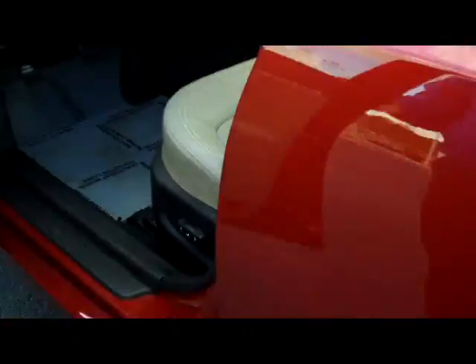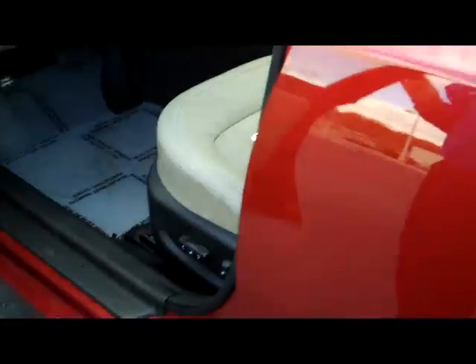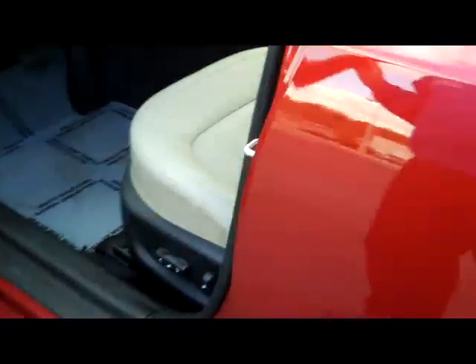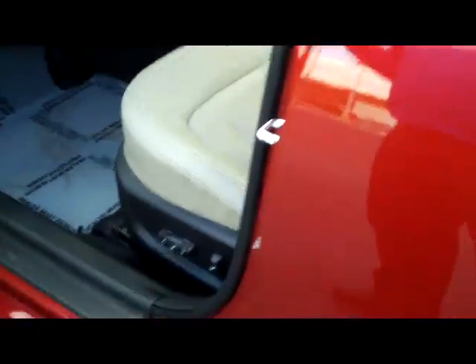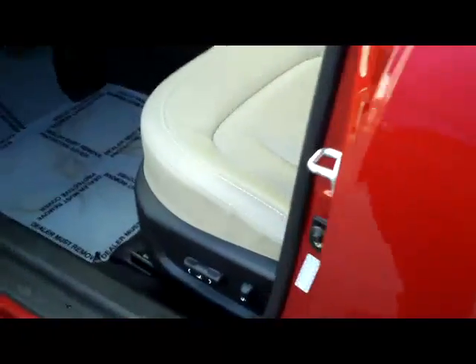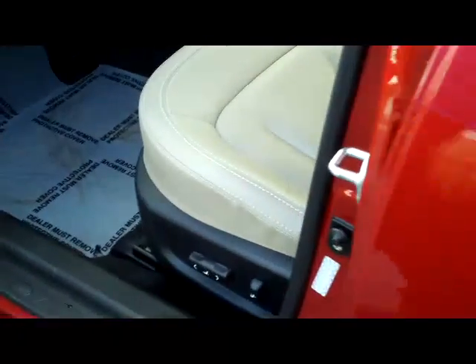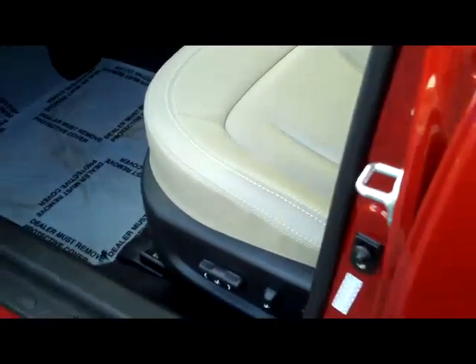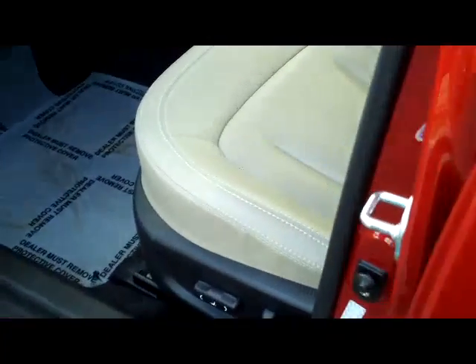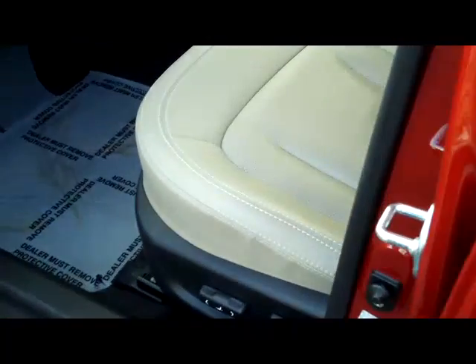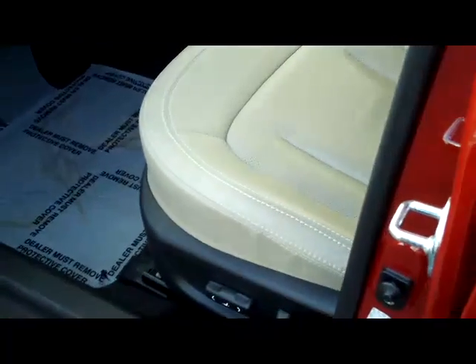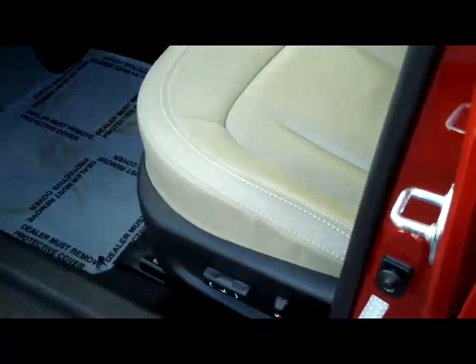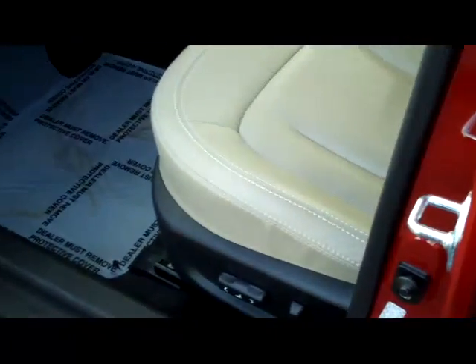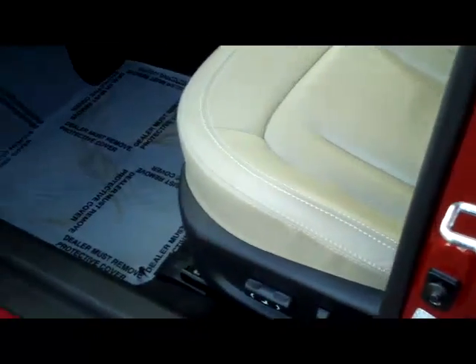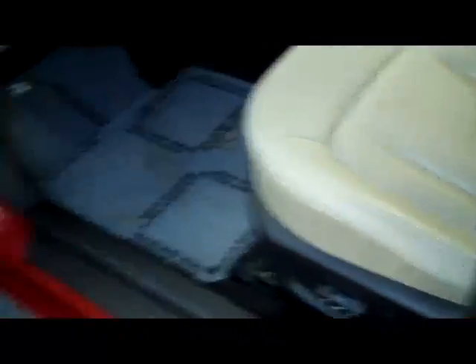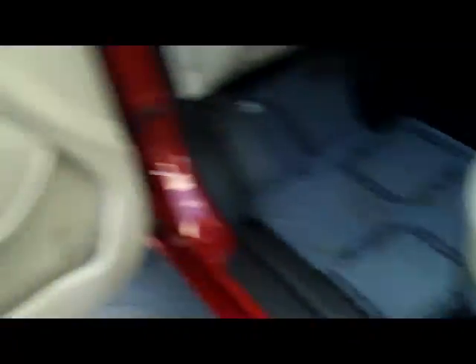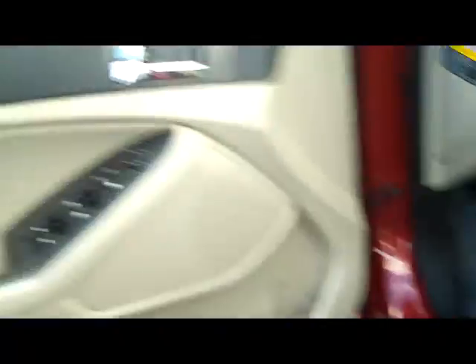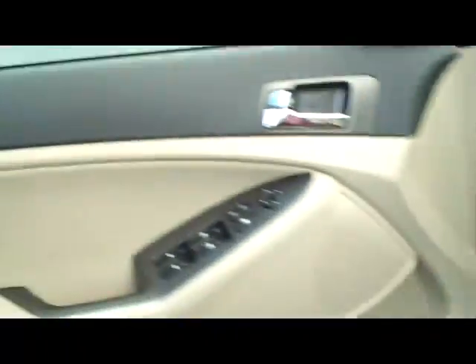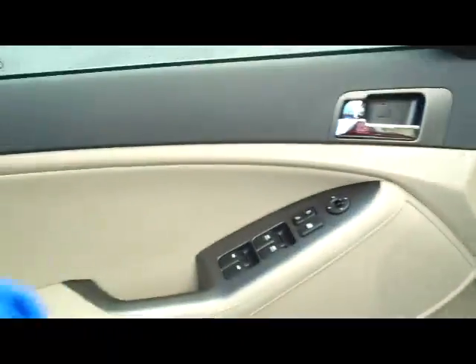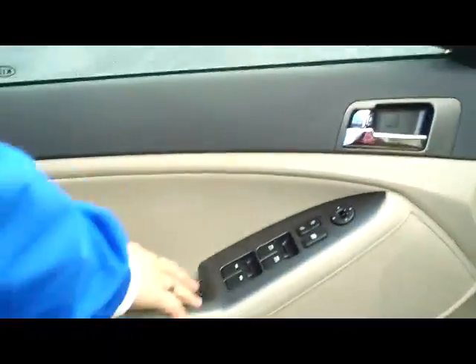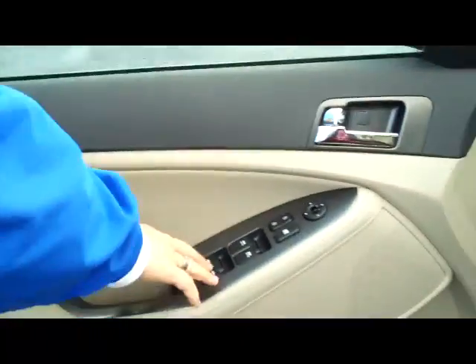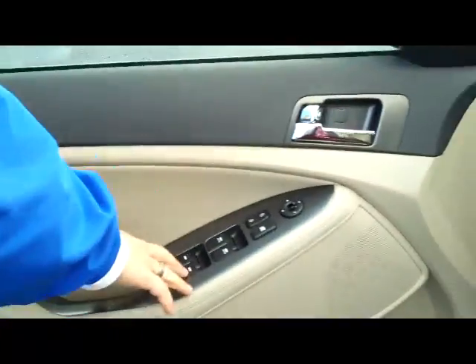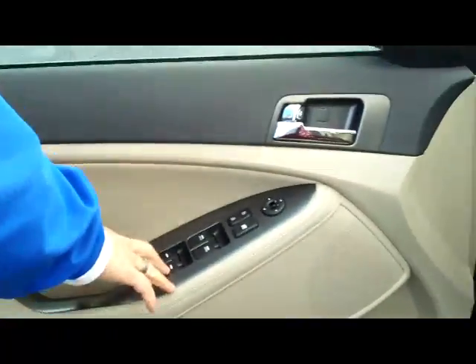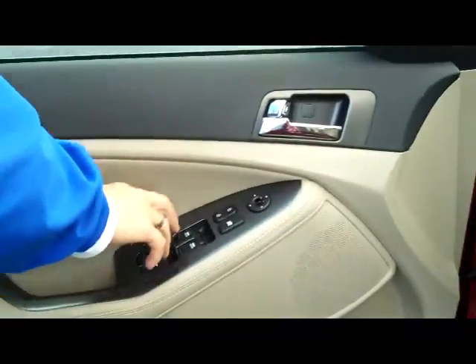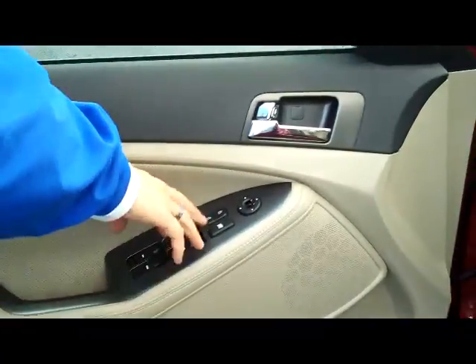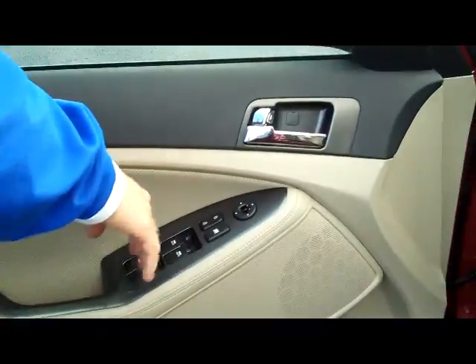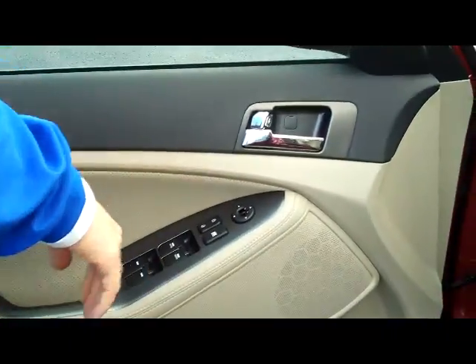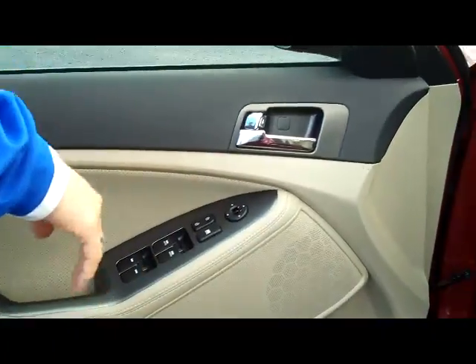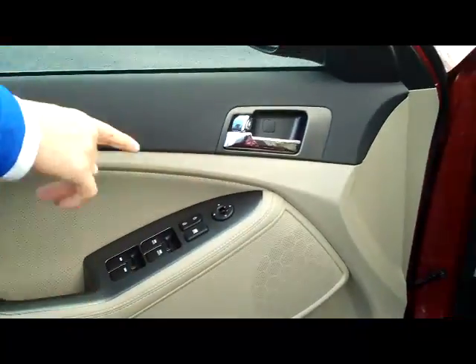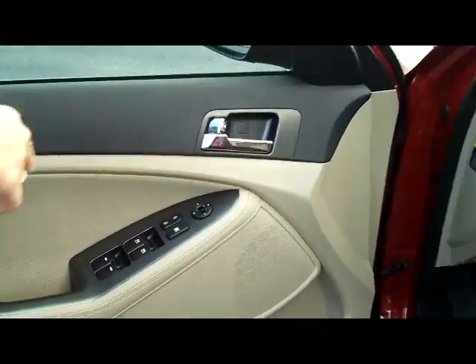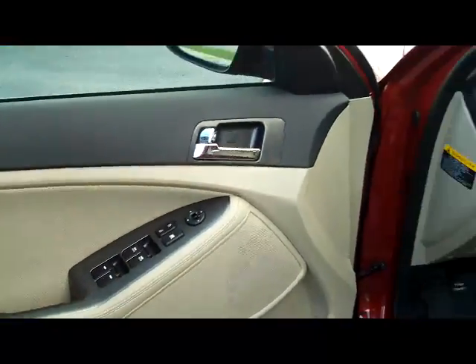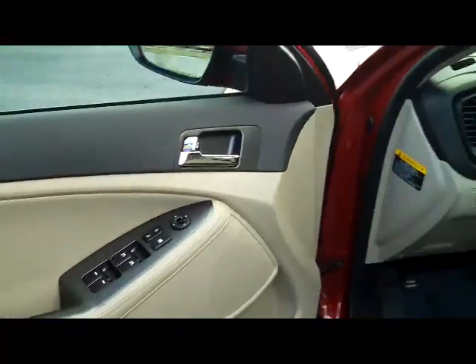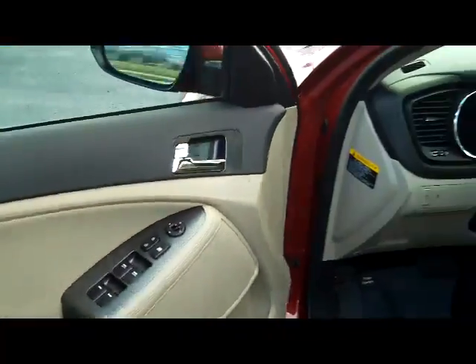You do have your 8-way power driver seat with adjustable lumbar, power windows, power locks, and power mirrors.